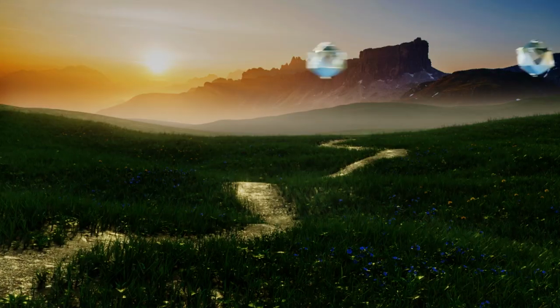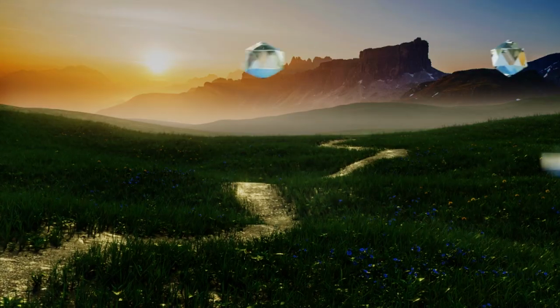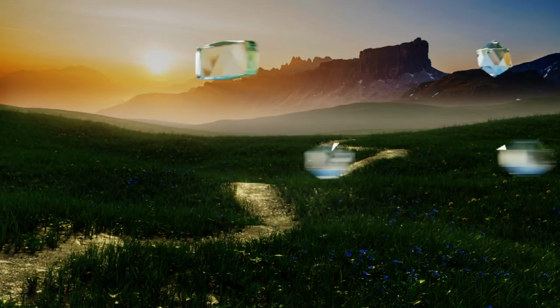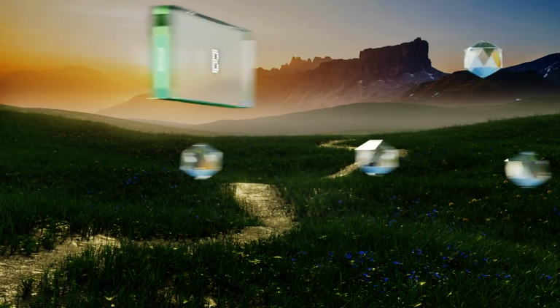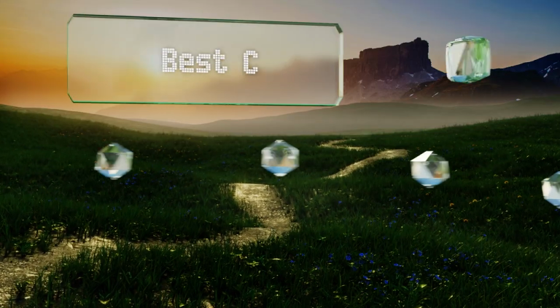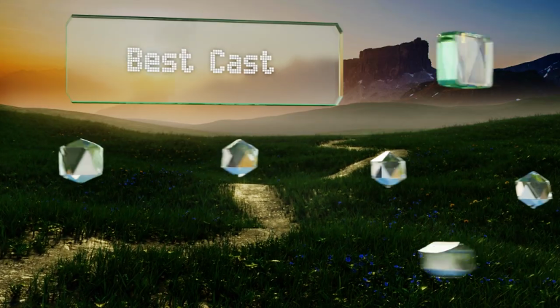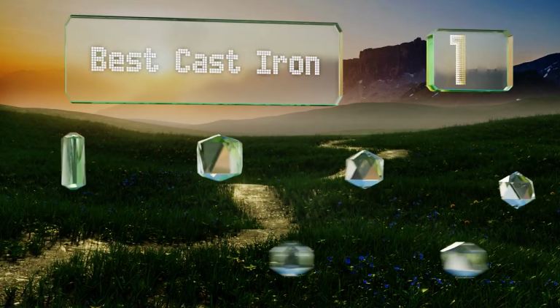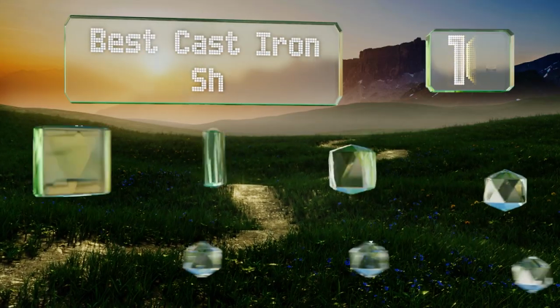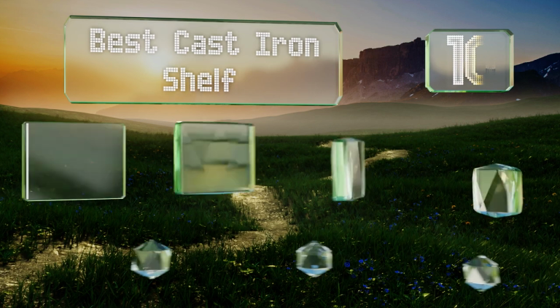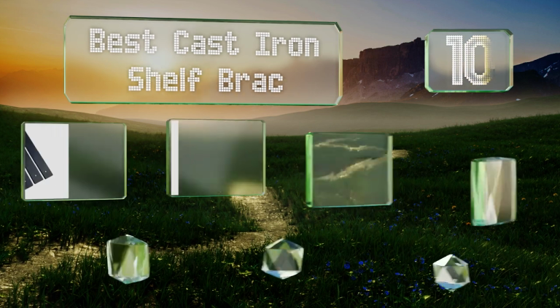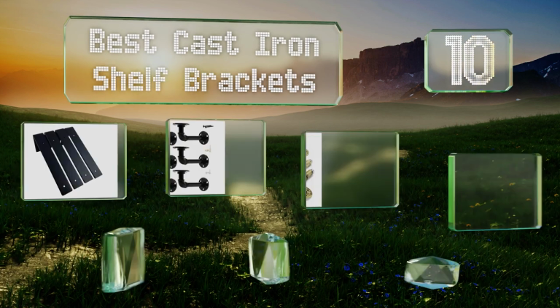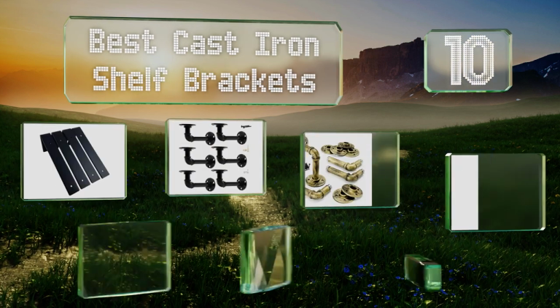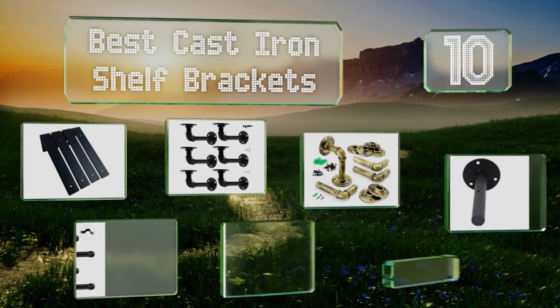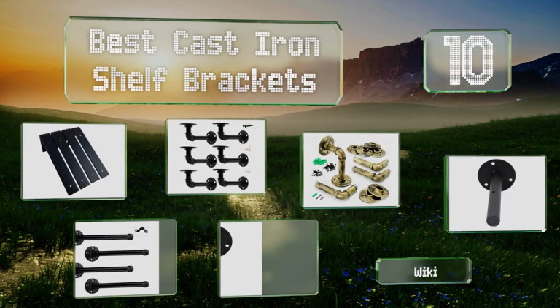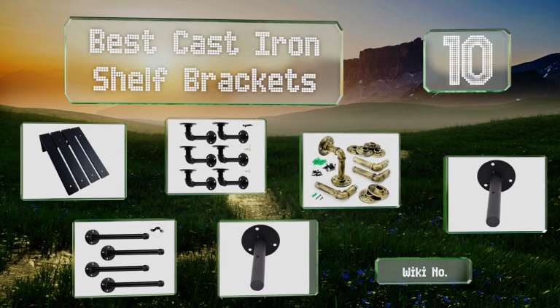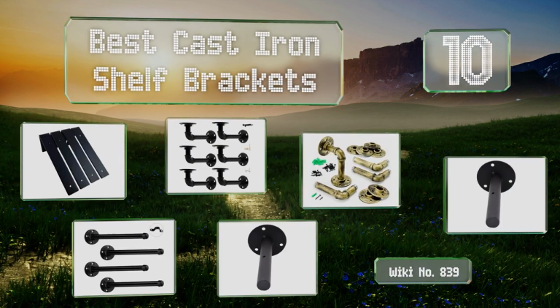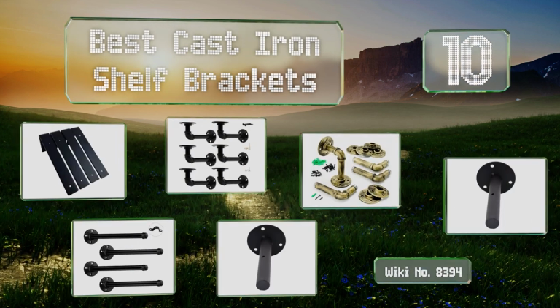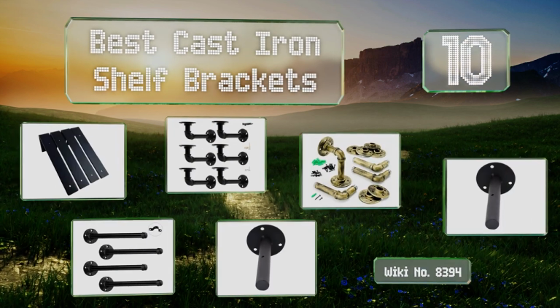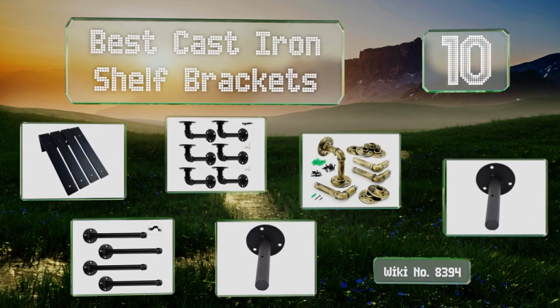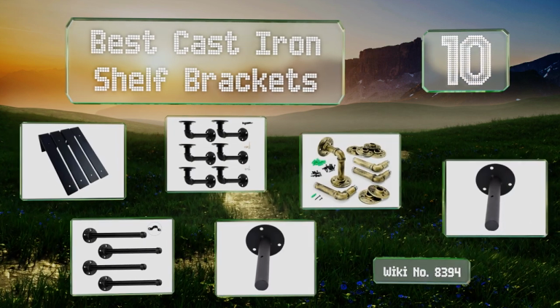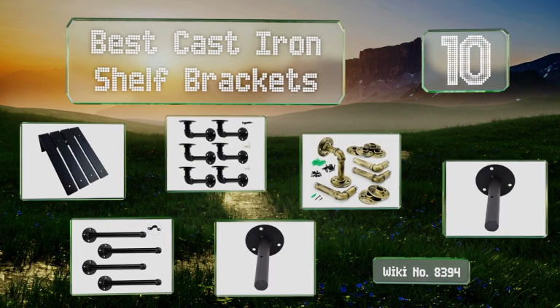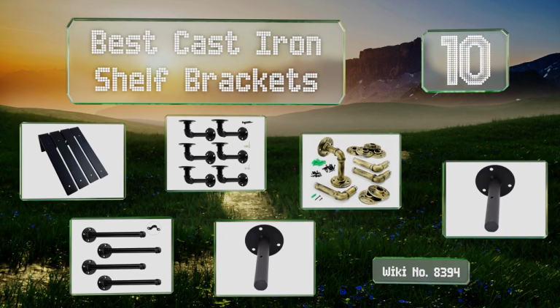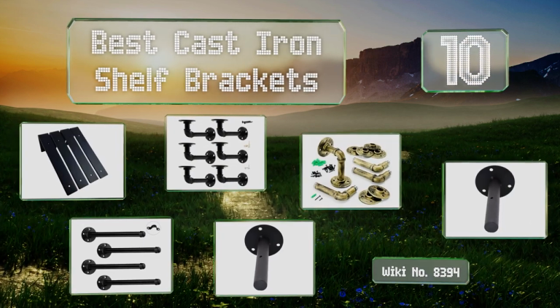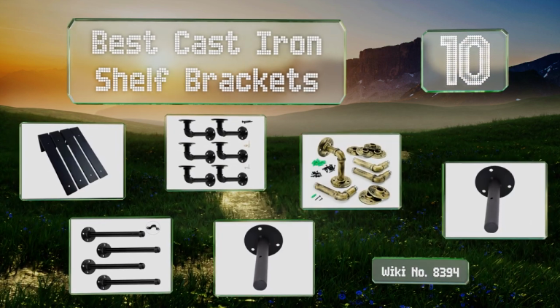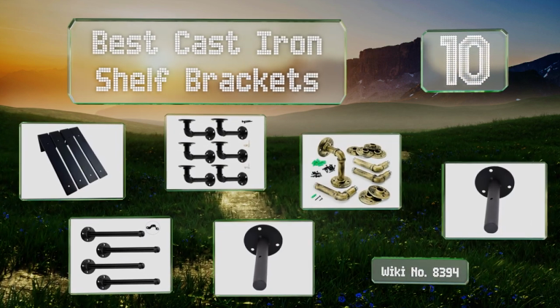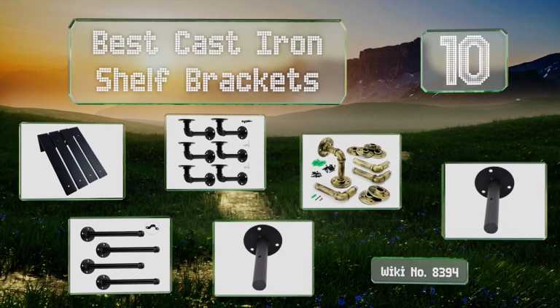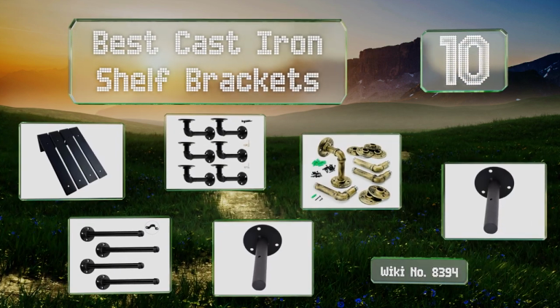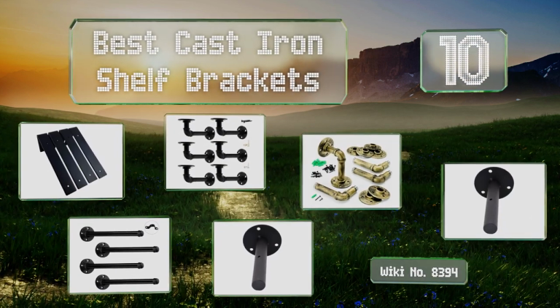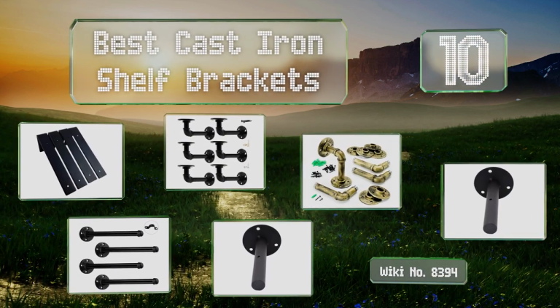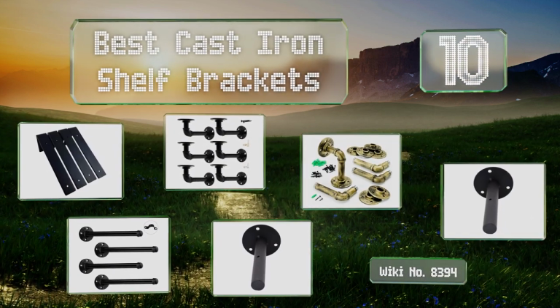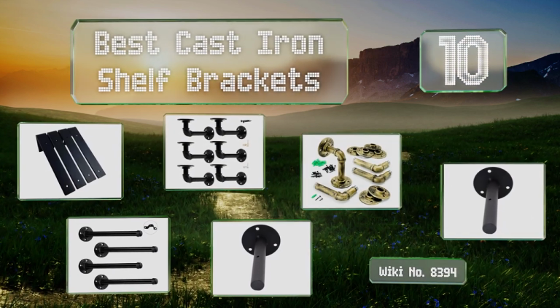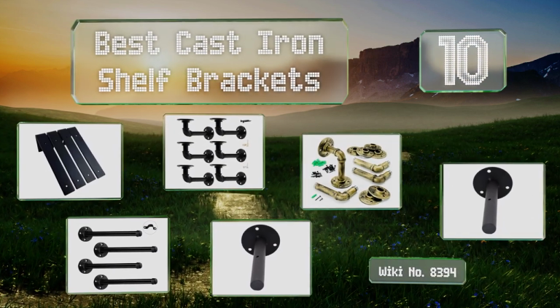EasyVid presents the 10 best cast iron shelf brackets. Let's get started with the list.